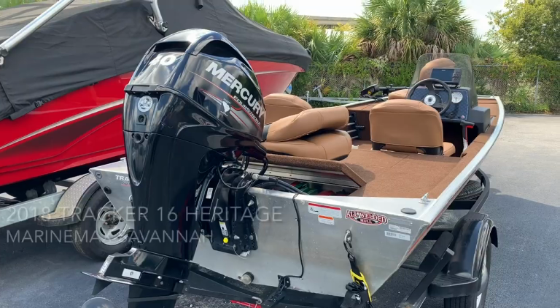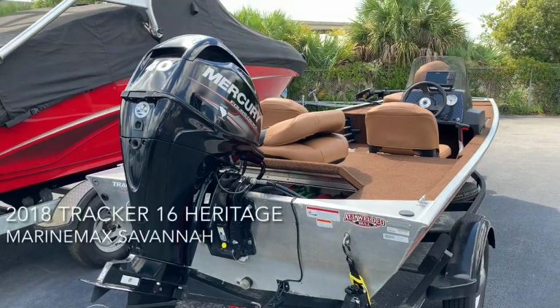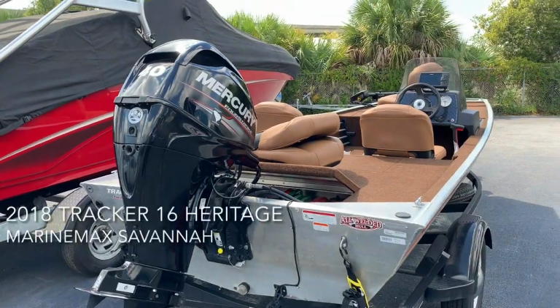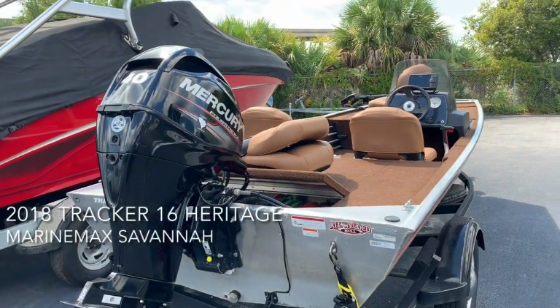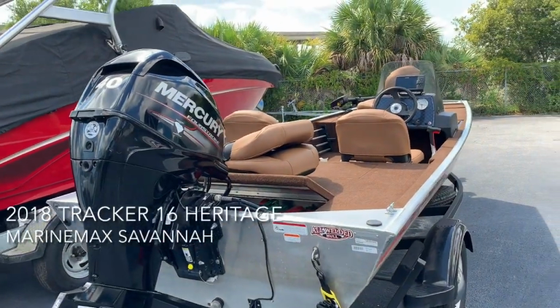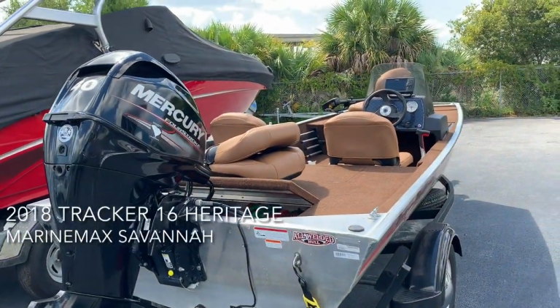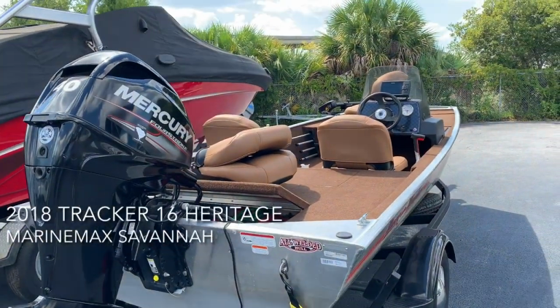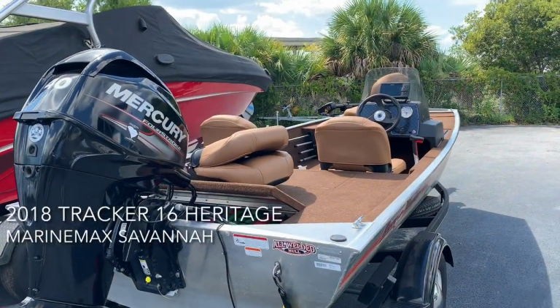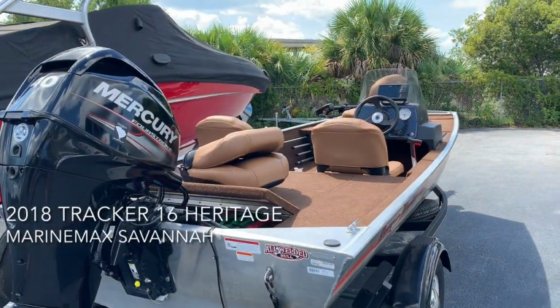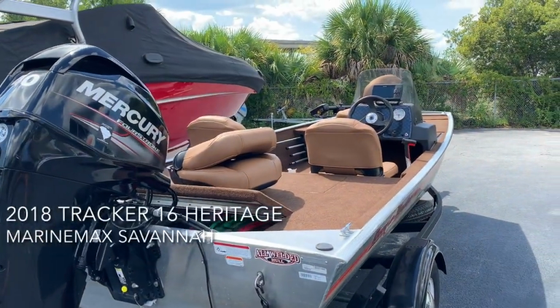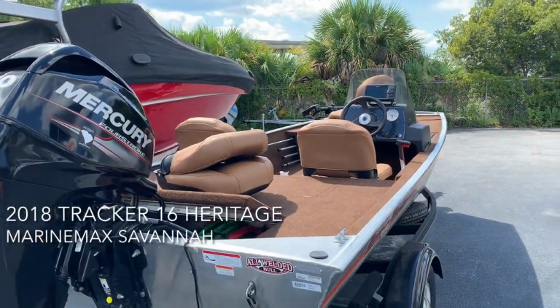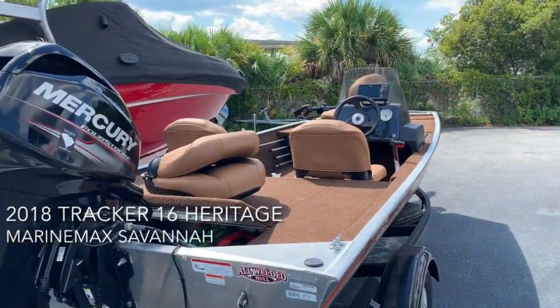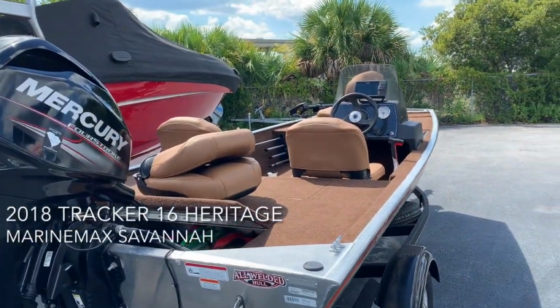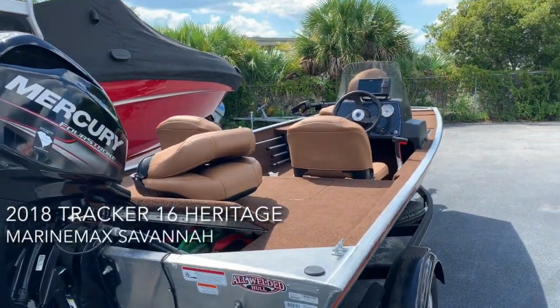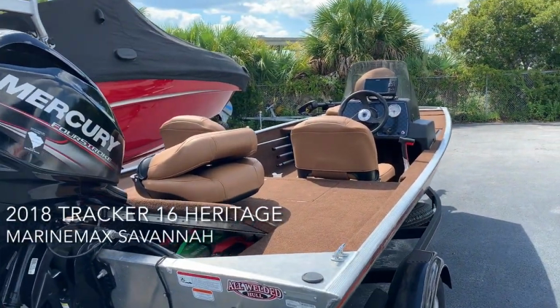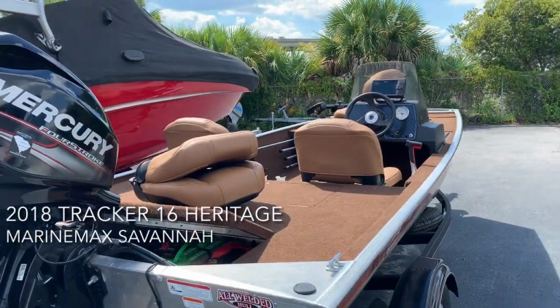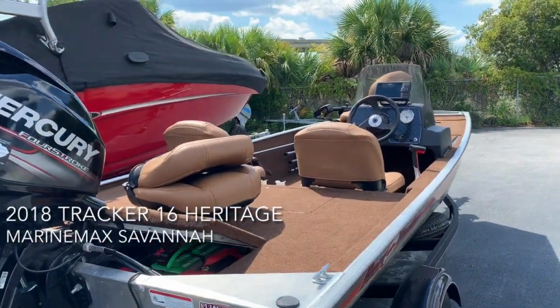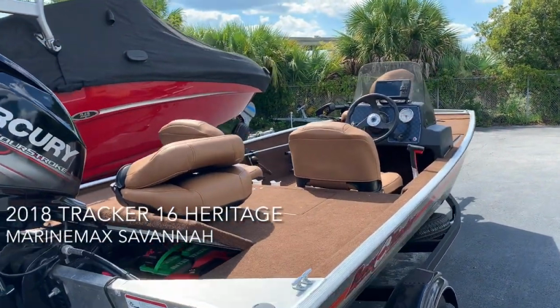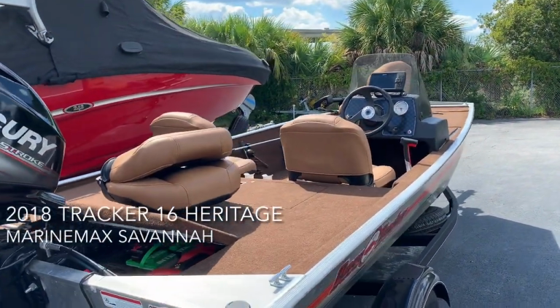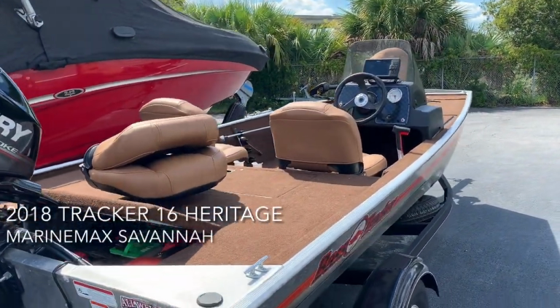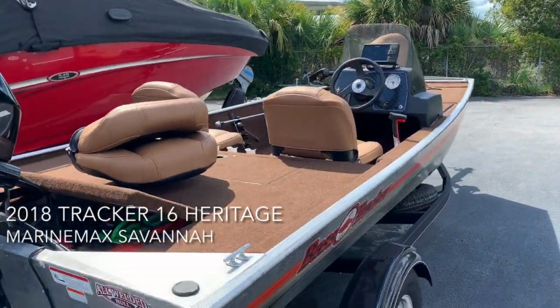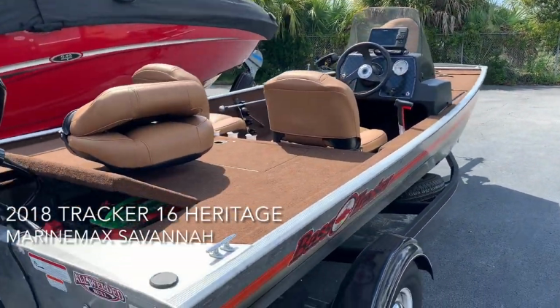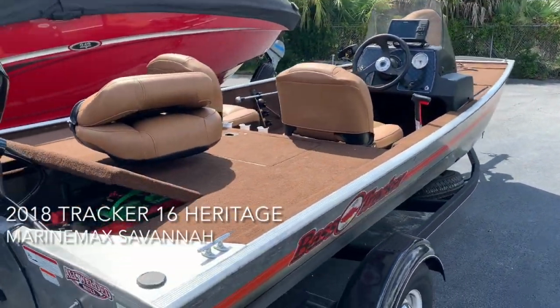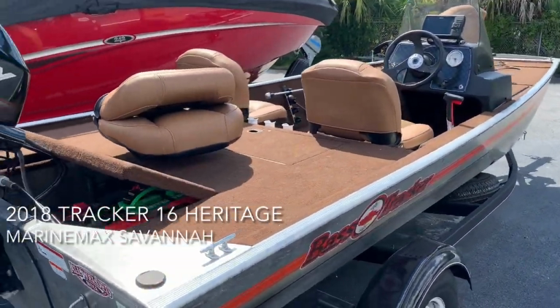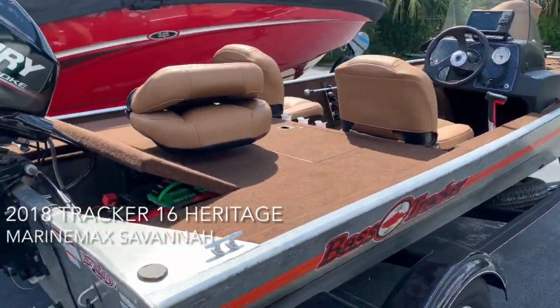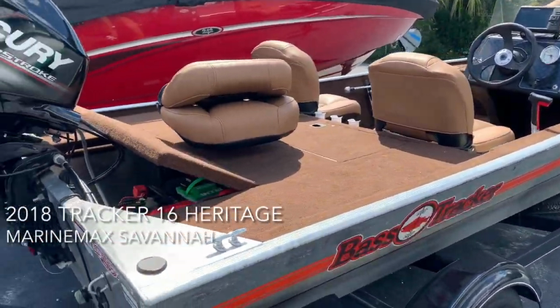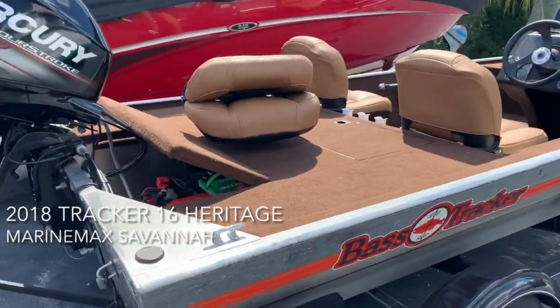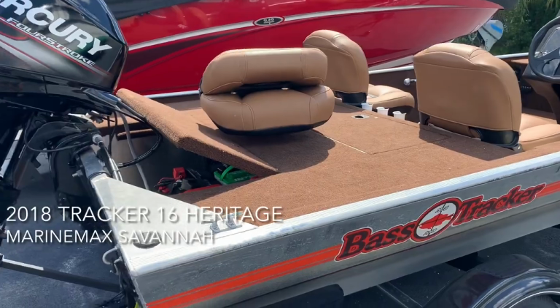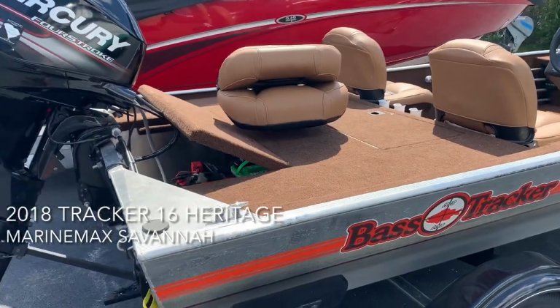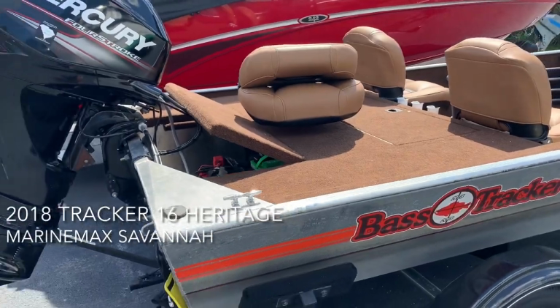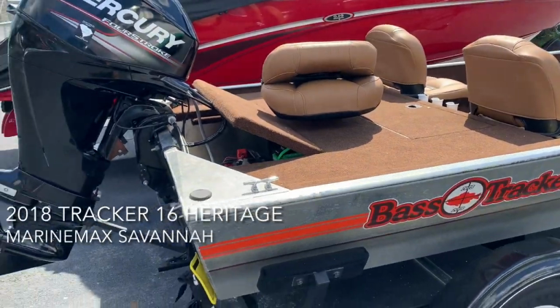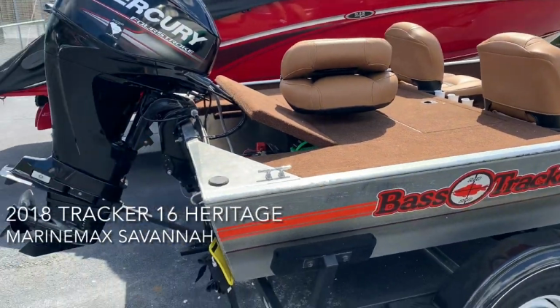Good afternoon, Chet Porter with MarineMax Savanna. I'm gonna tell you about this 2018 Bass Tracker we just took in on trade.